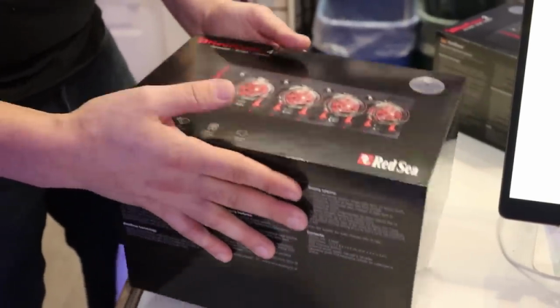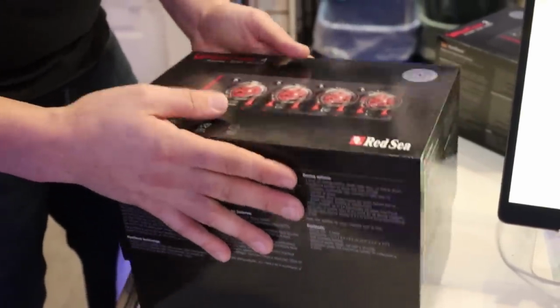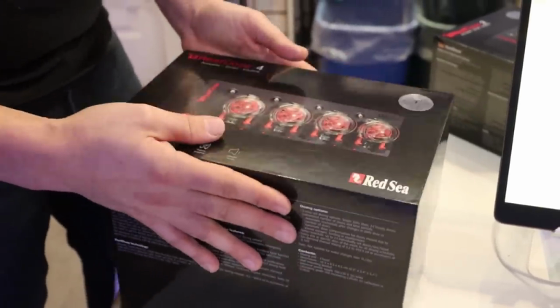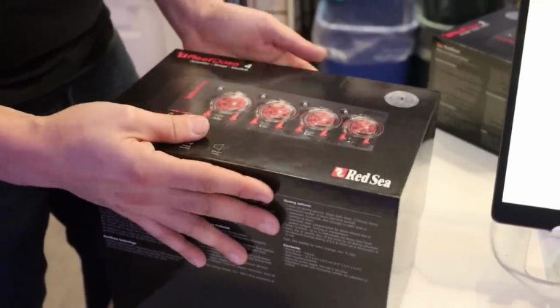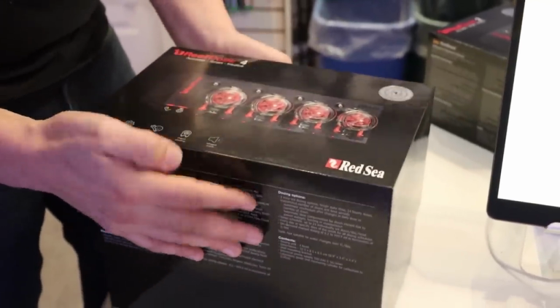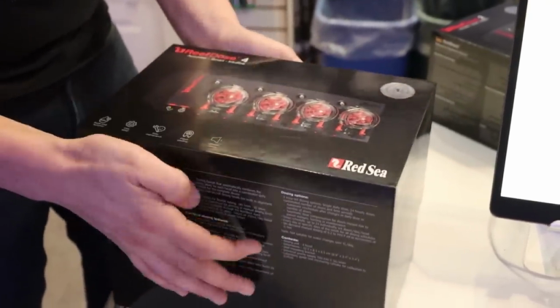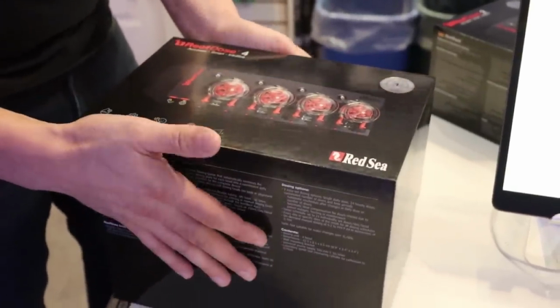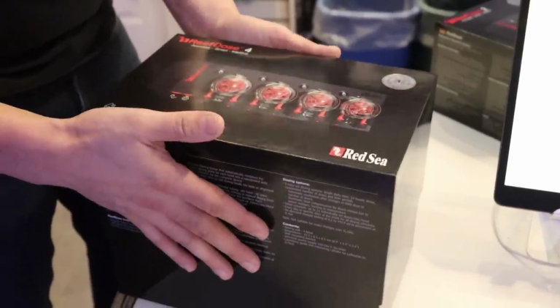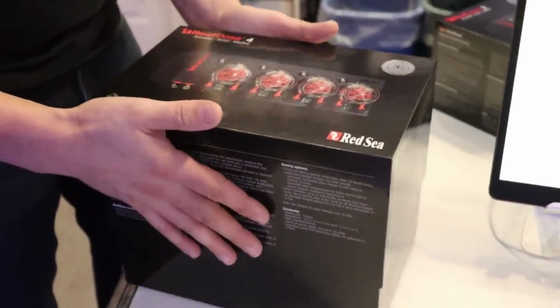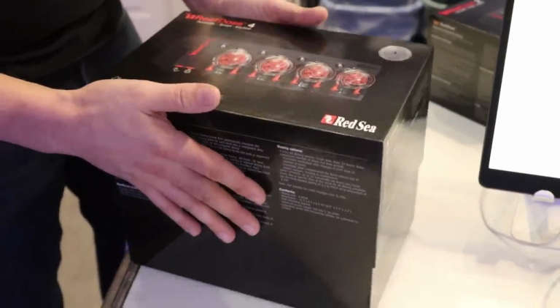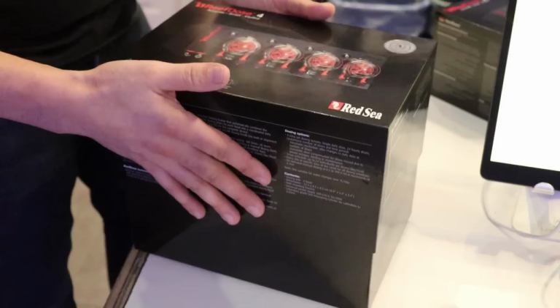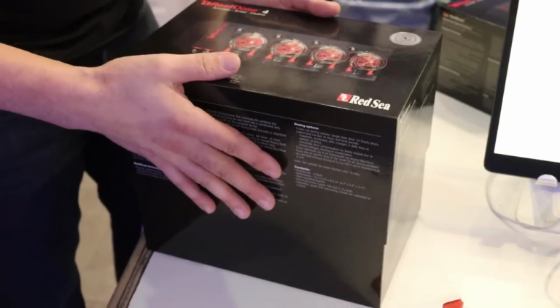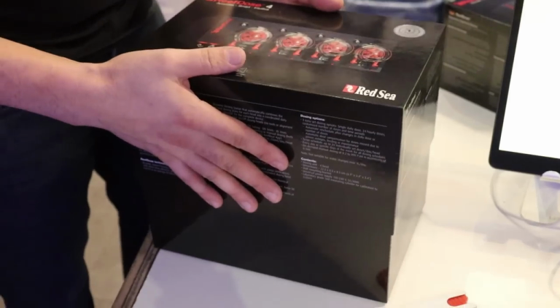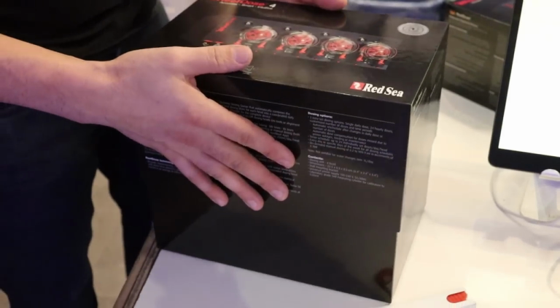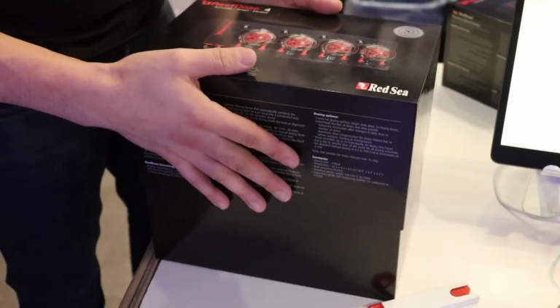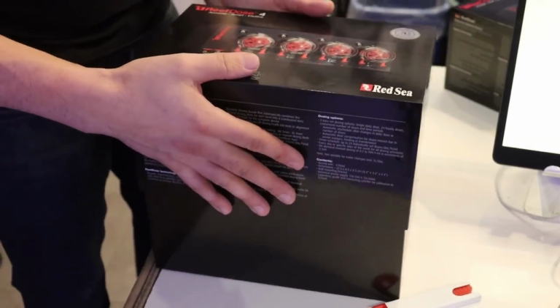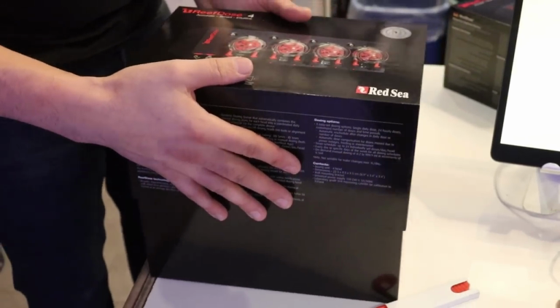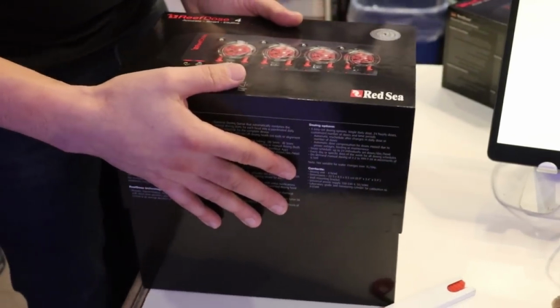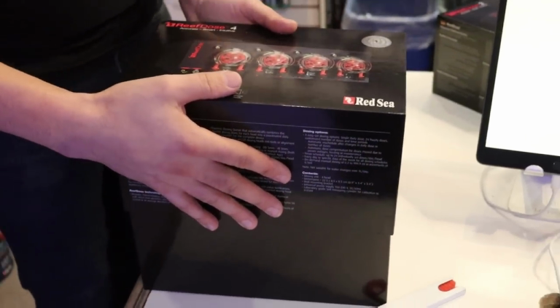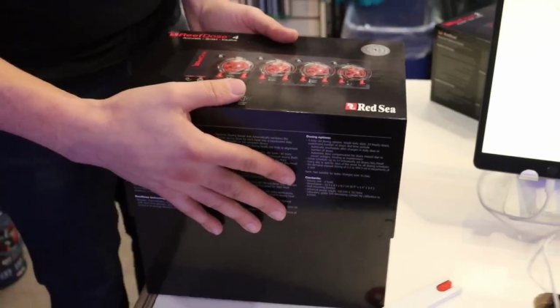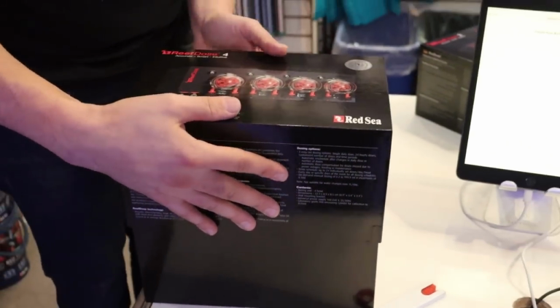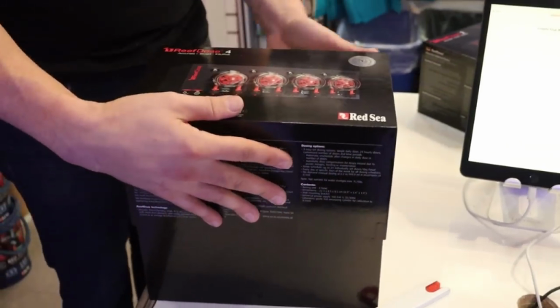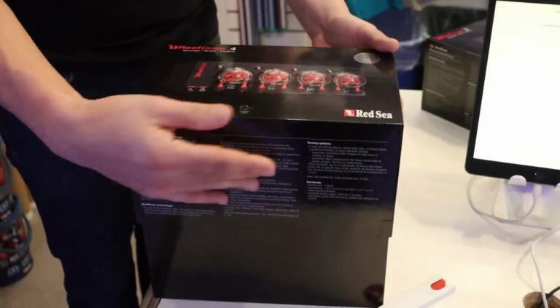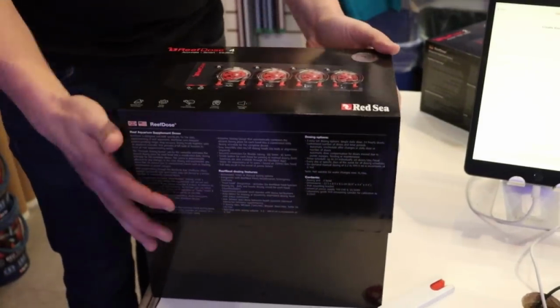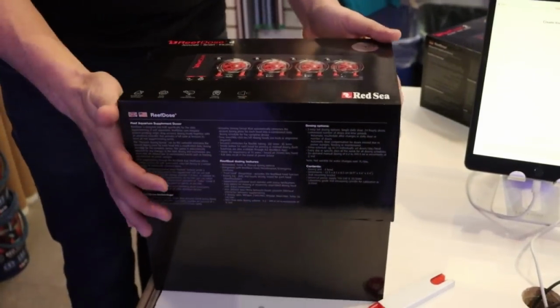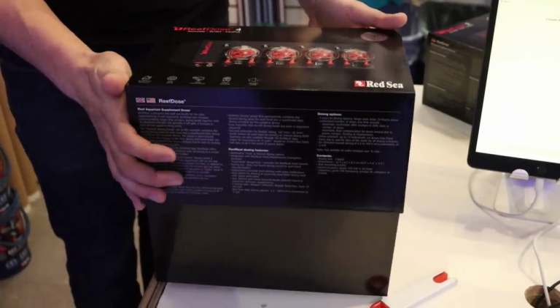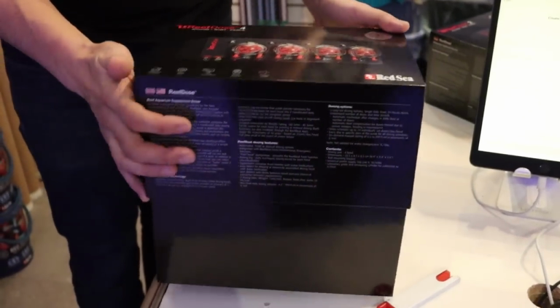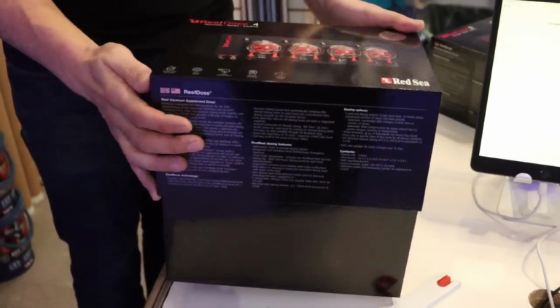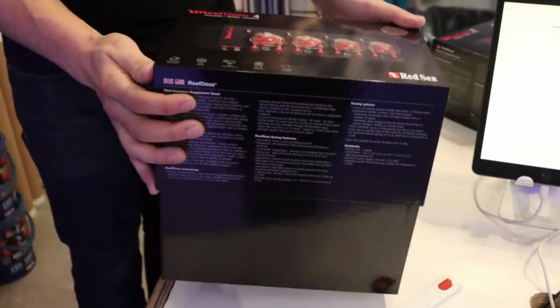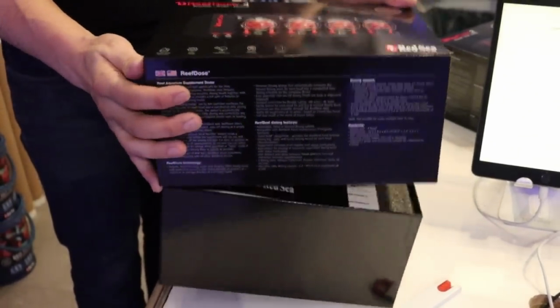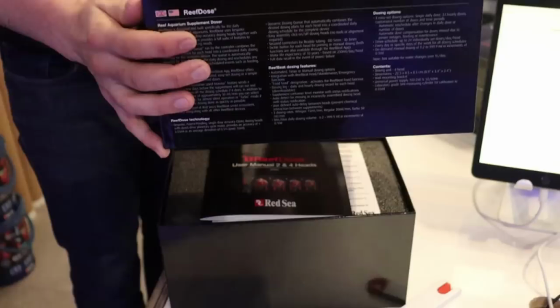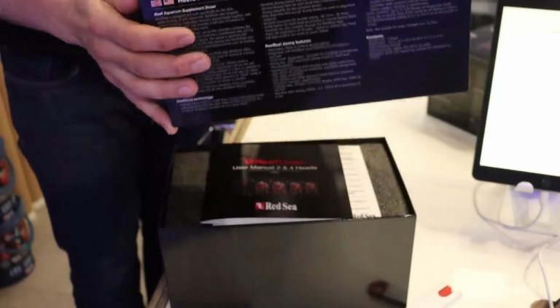If you don't want to see the unboxing you can skip ahead. If you're a tech nerd like us, then stick around.